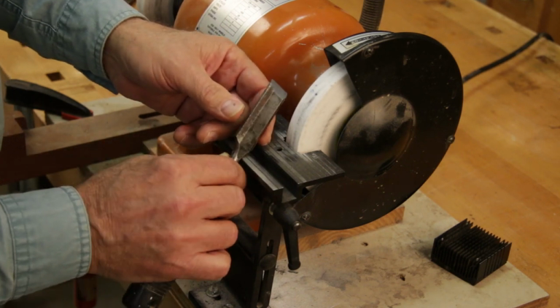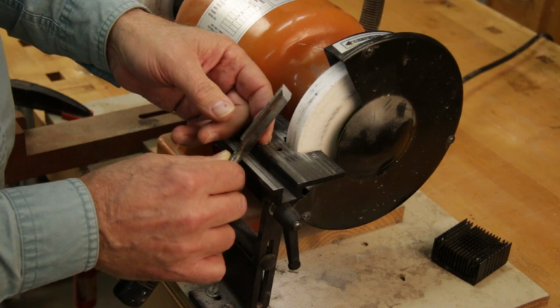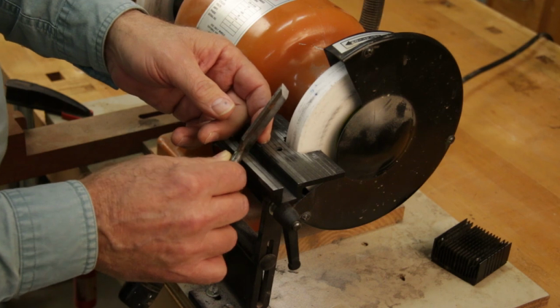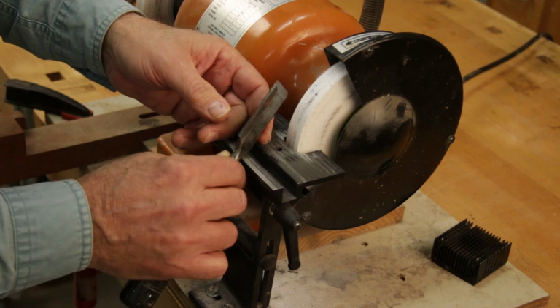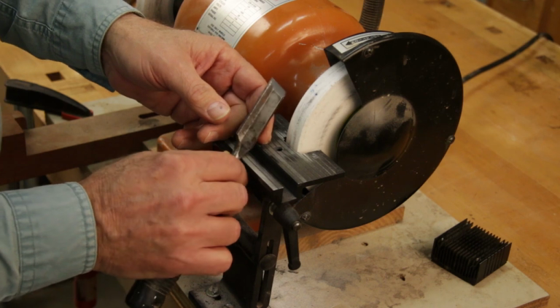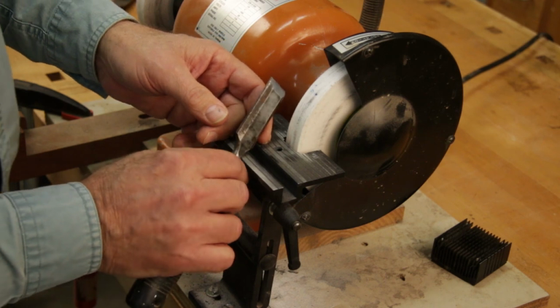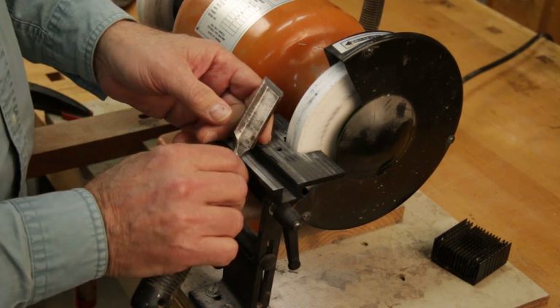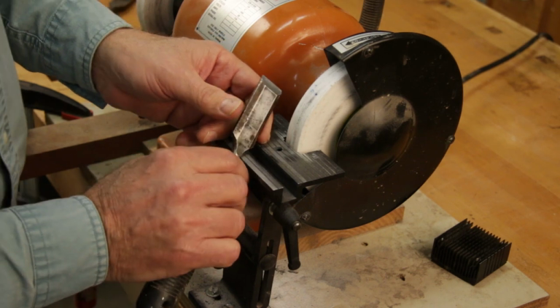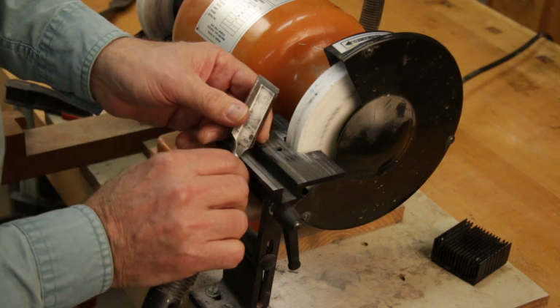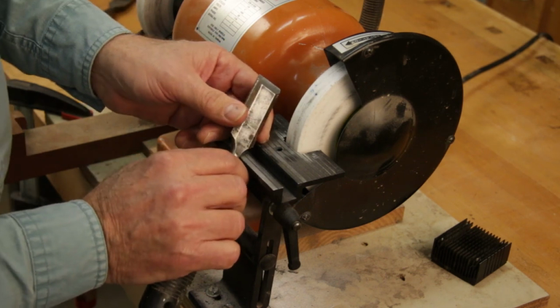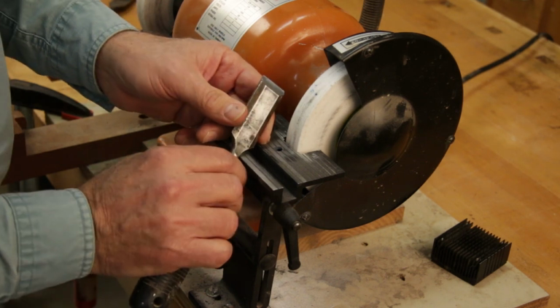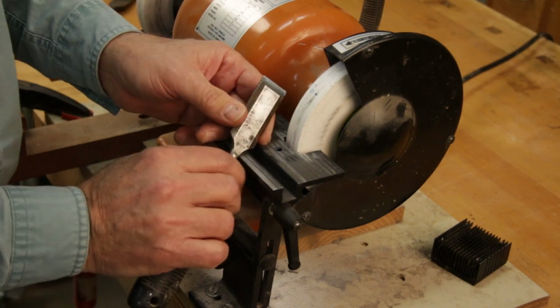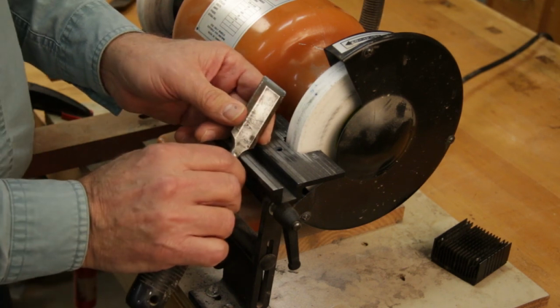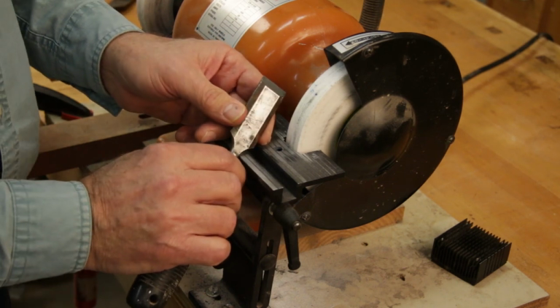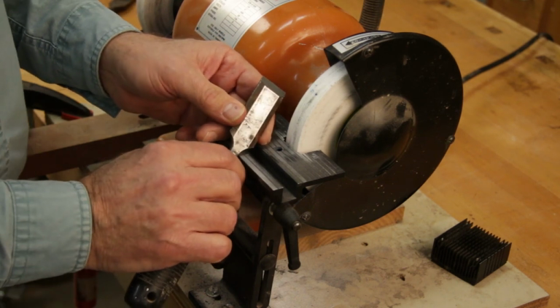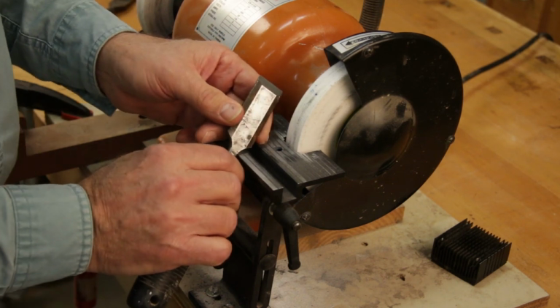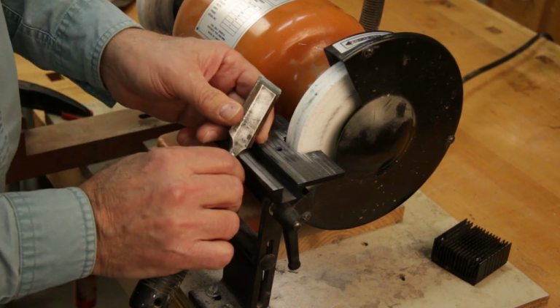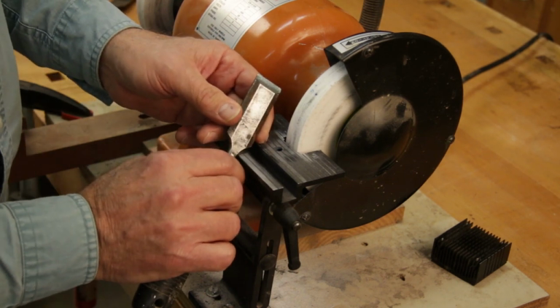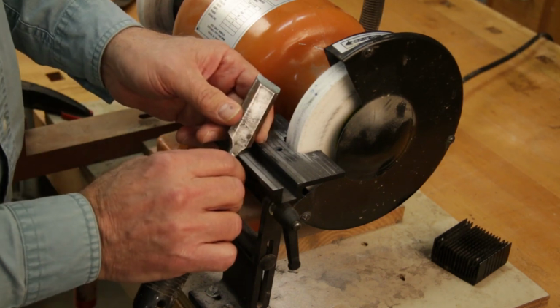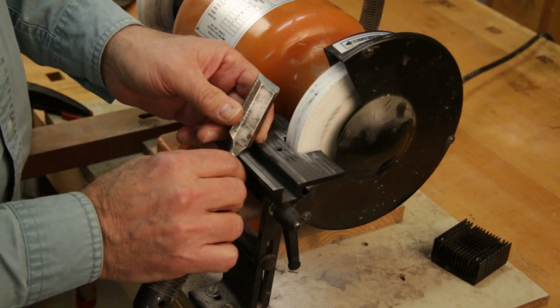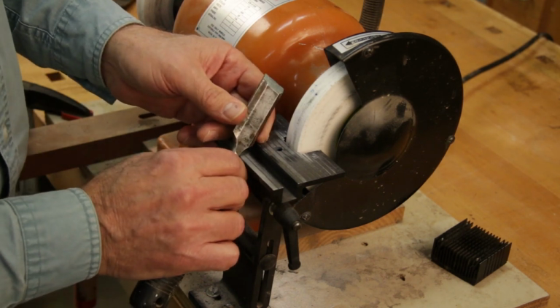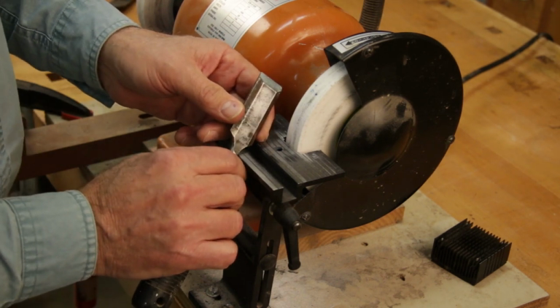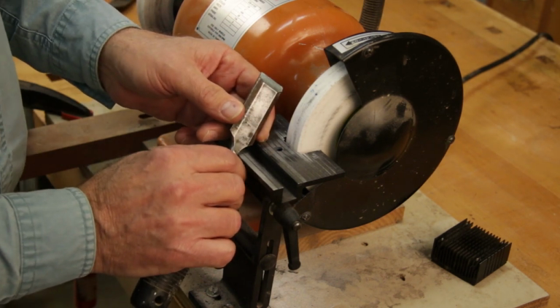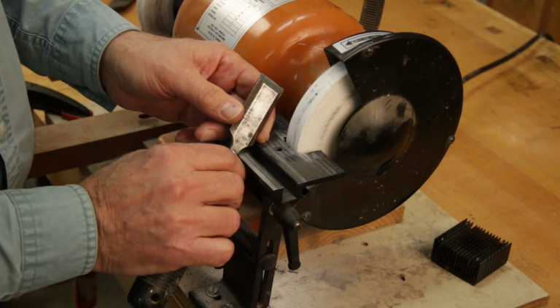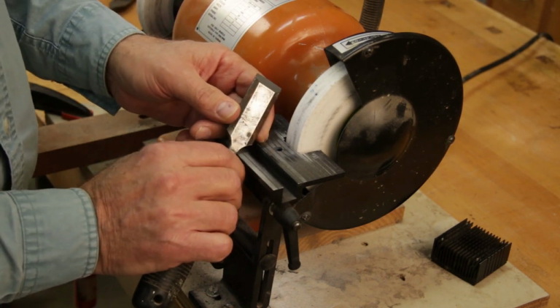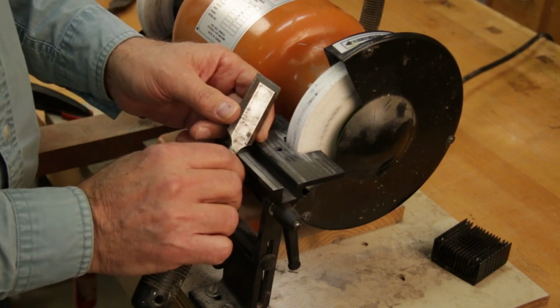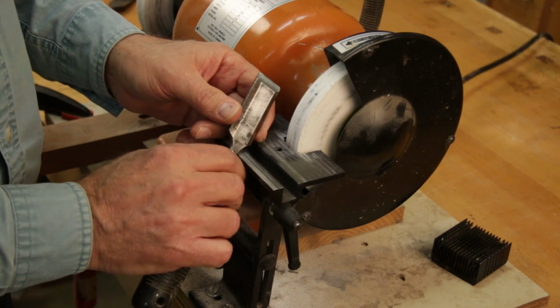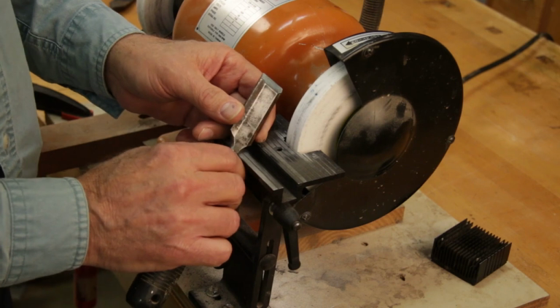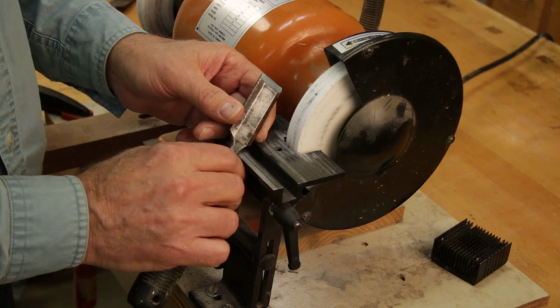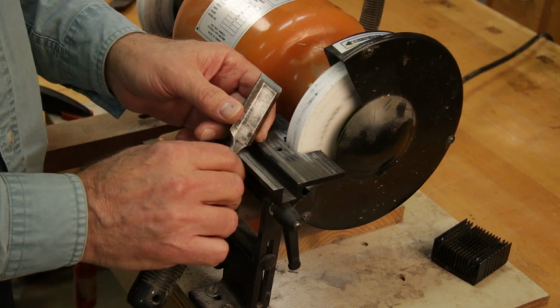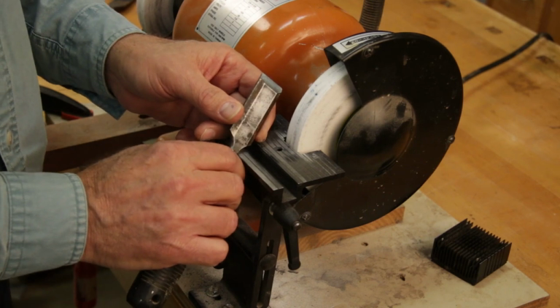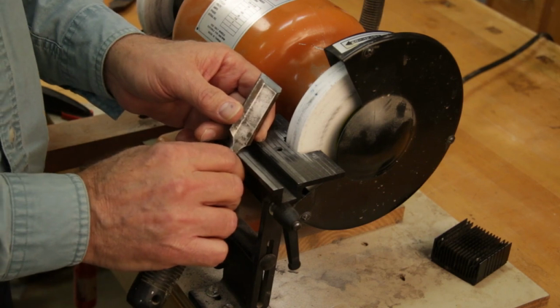So there you go — that's the basic process of grinding a chisel. Good luck with yours, and just remember, practice makes perfect.